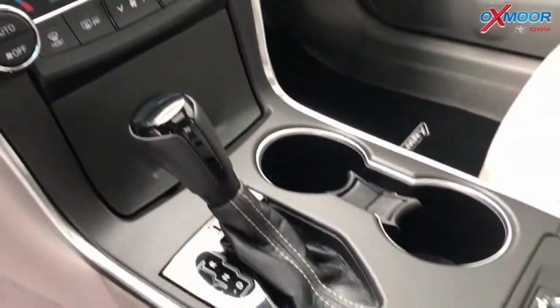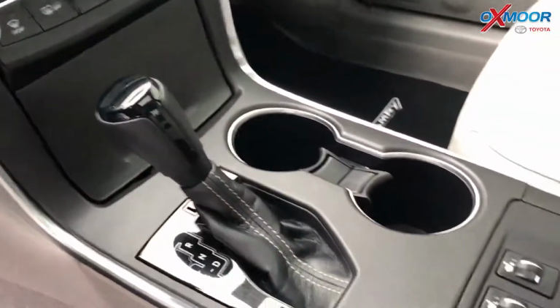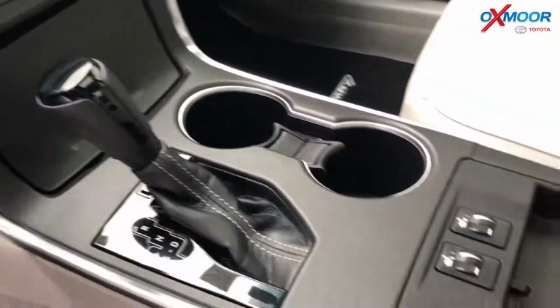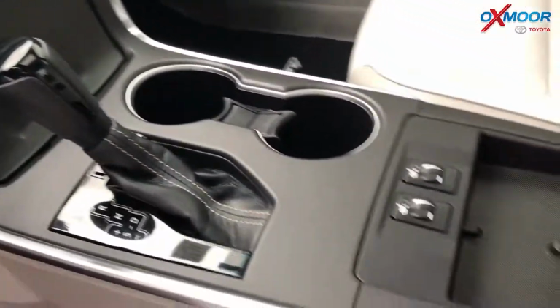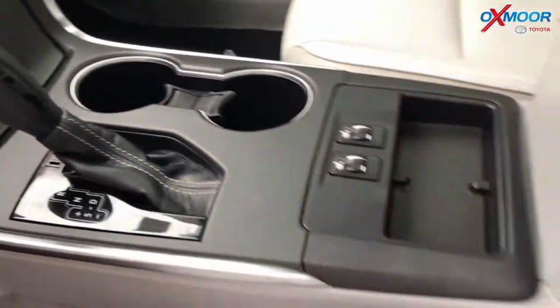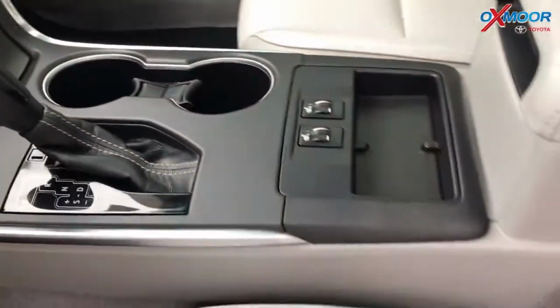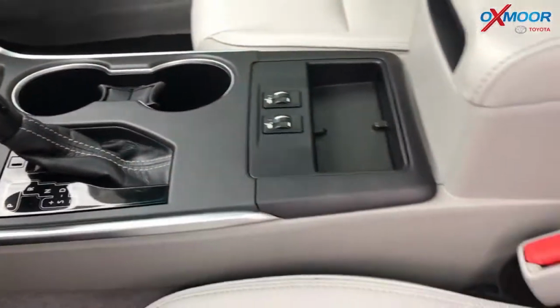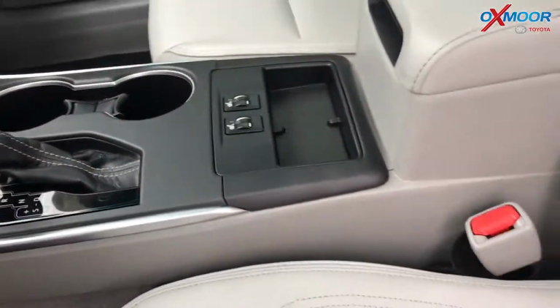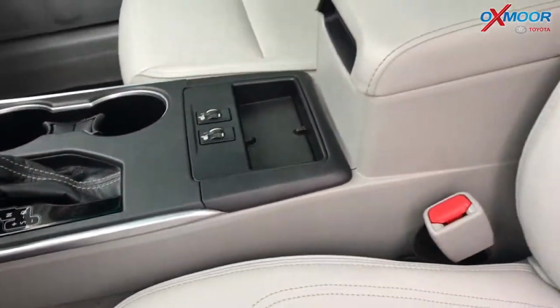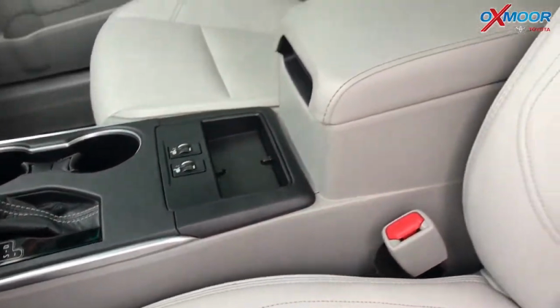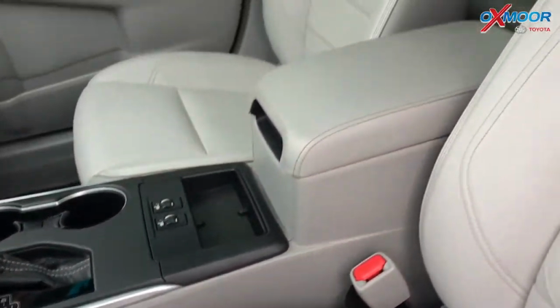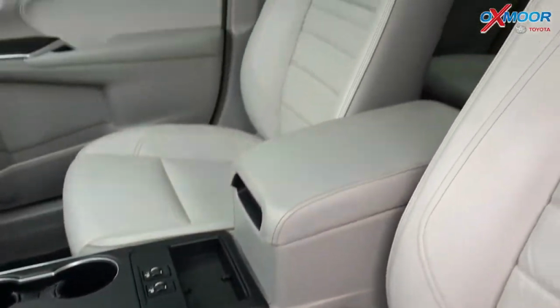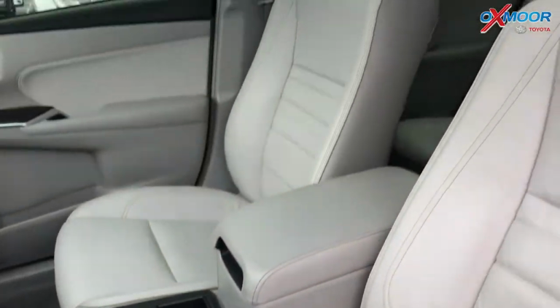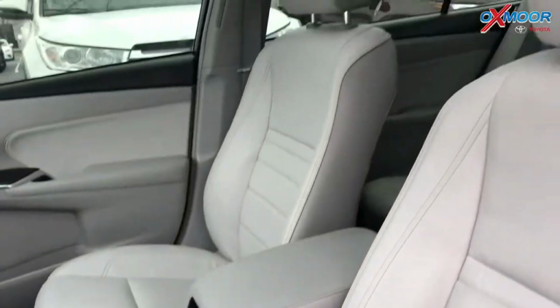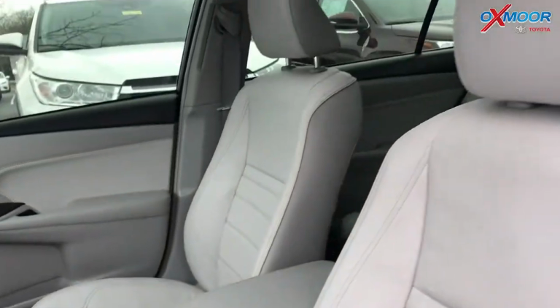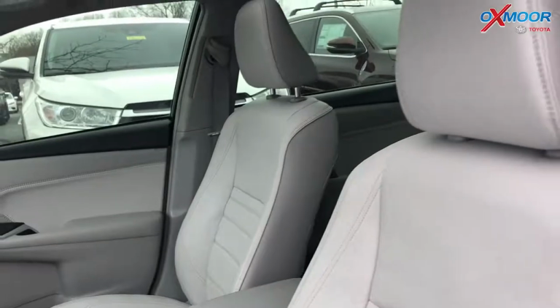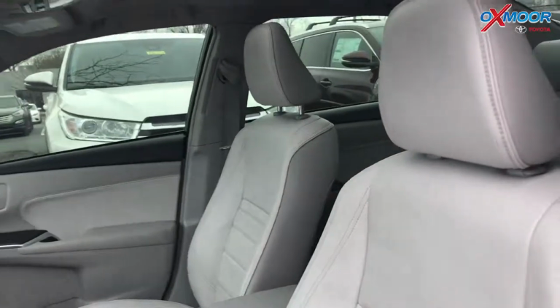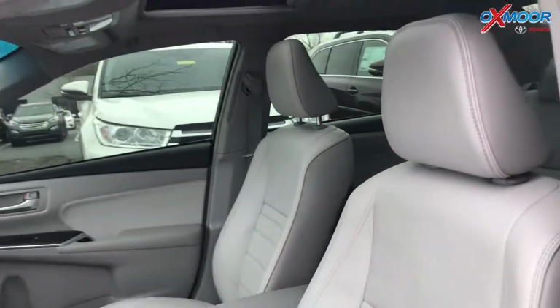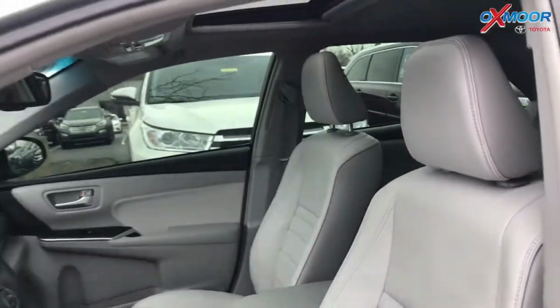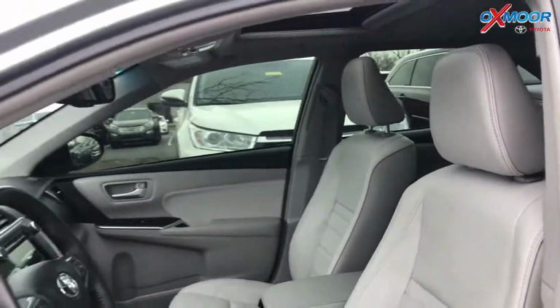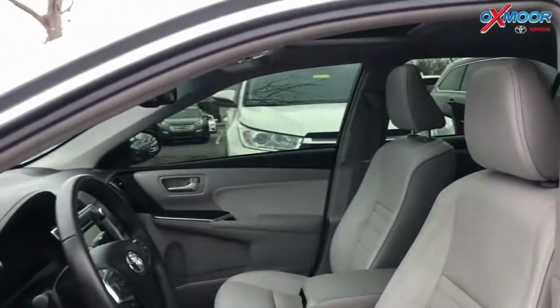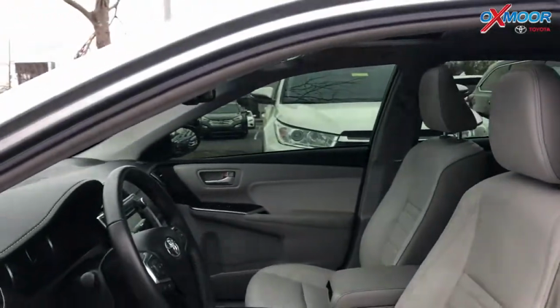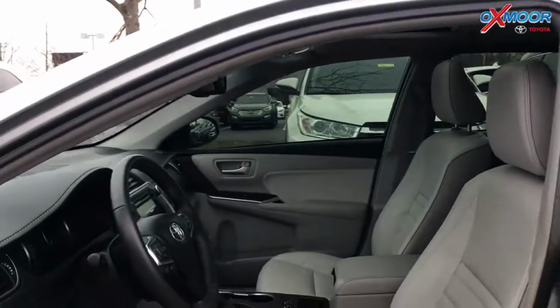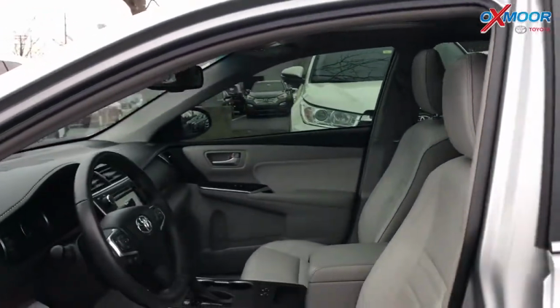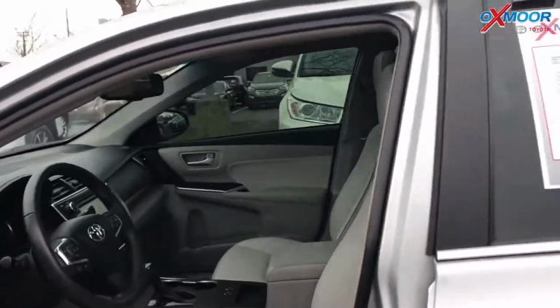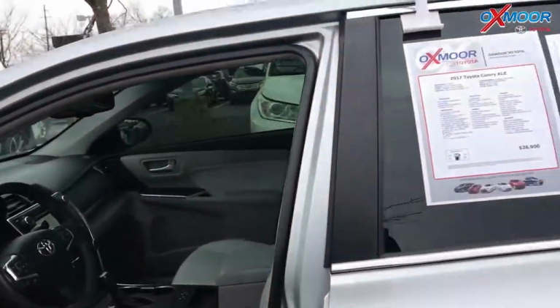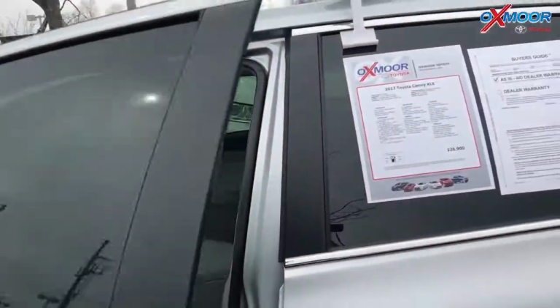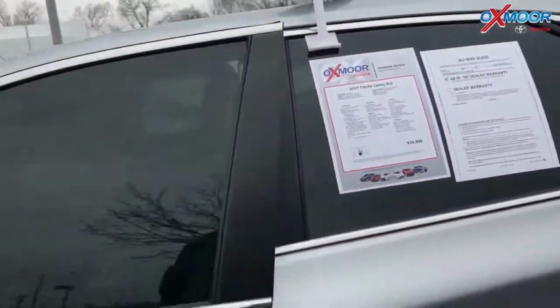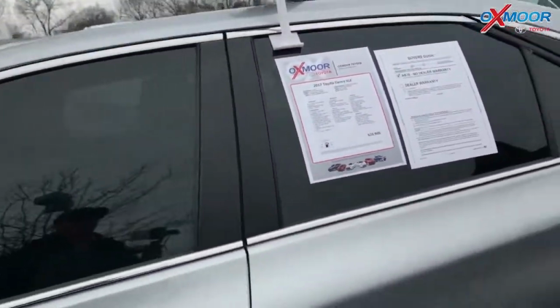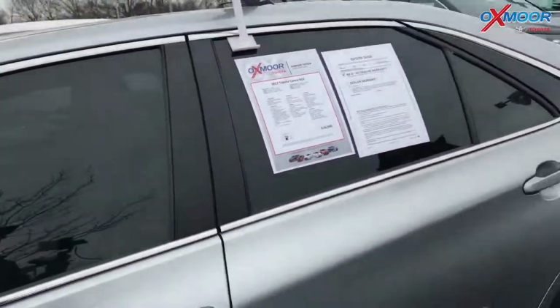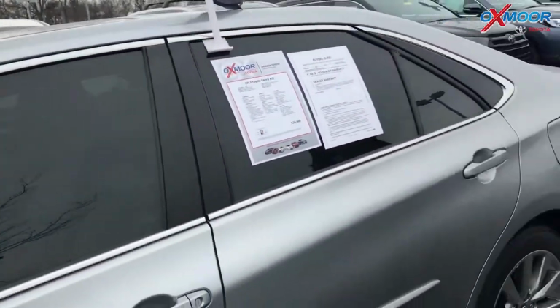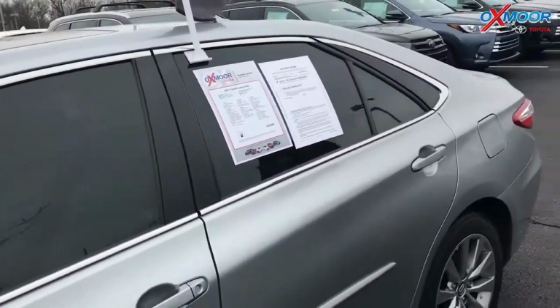The interior is a gray leather. Mileage is 10,449 miles and the price is $23,990.